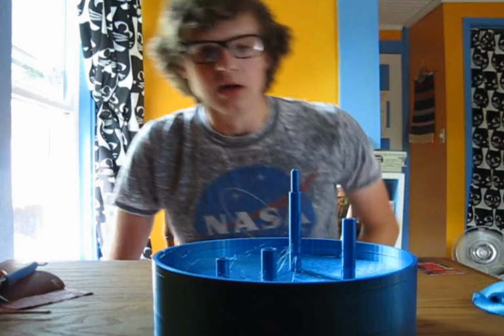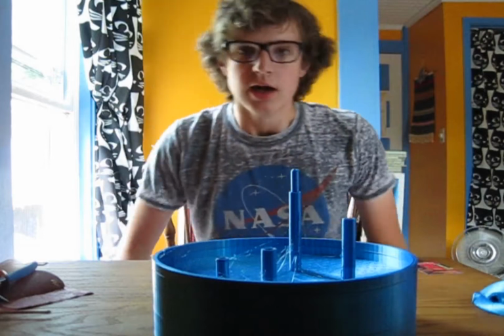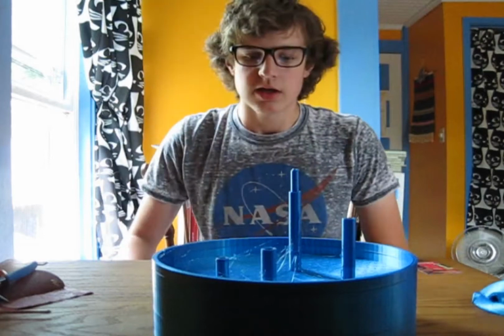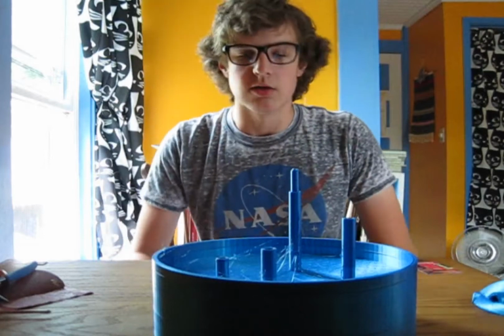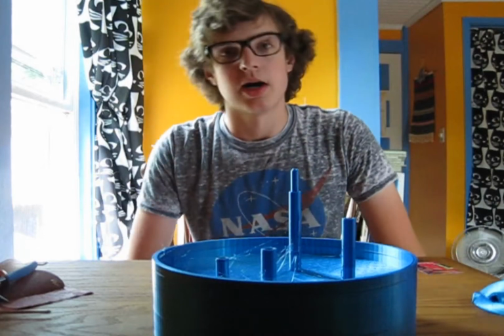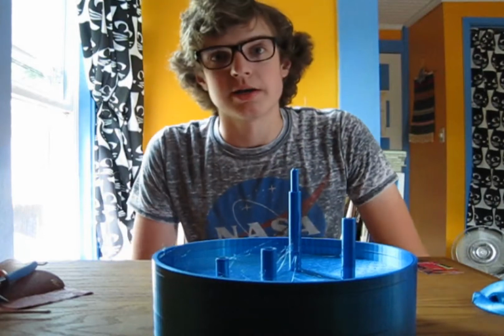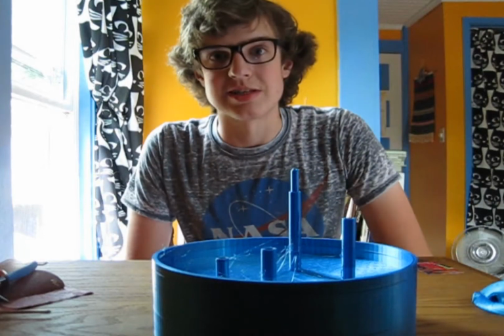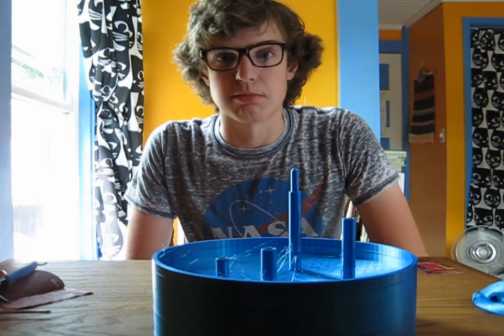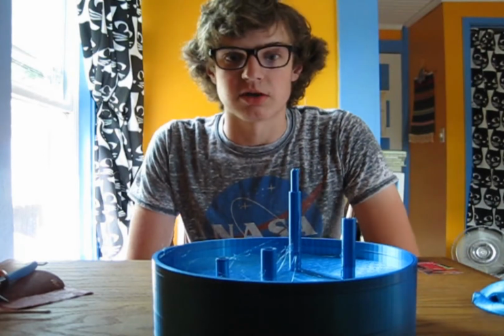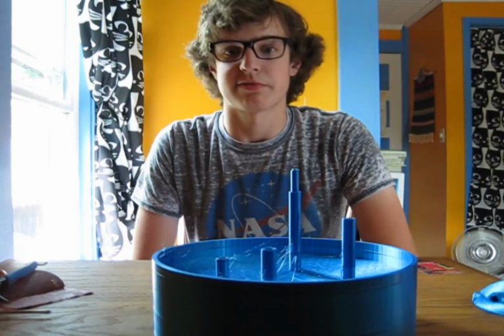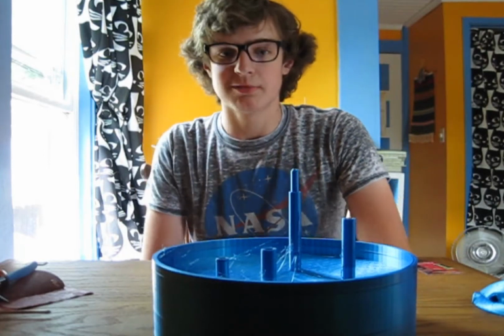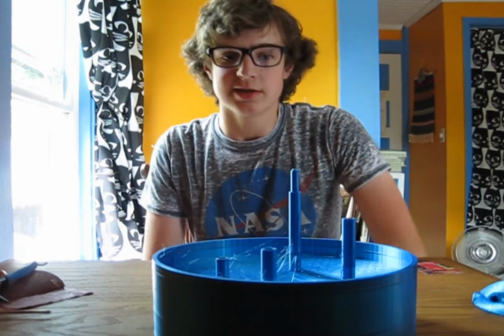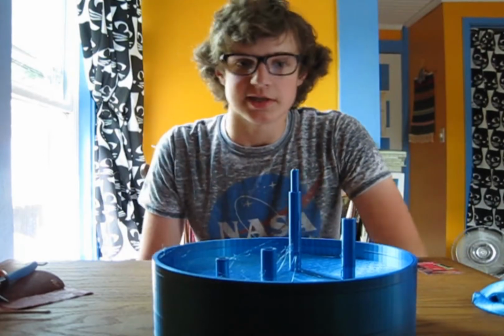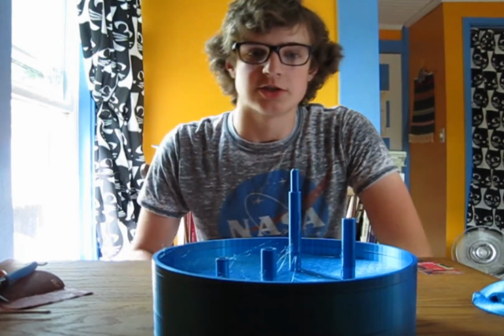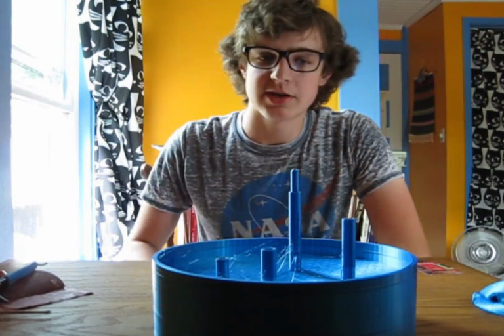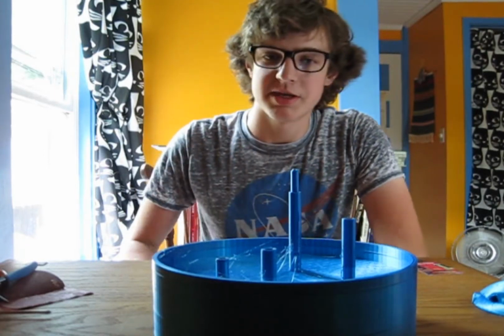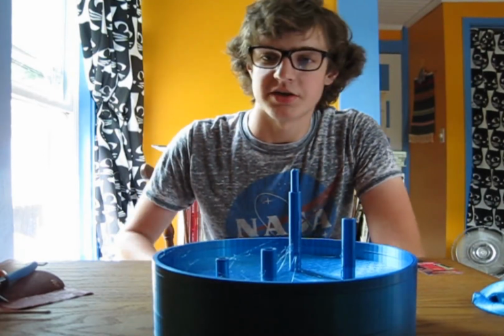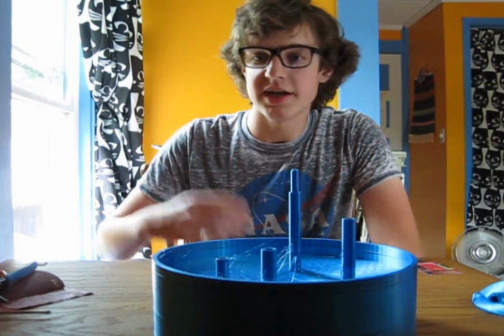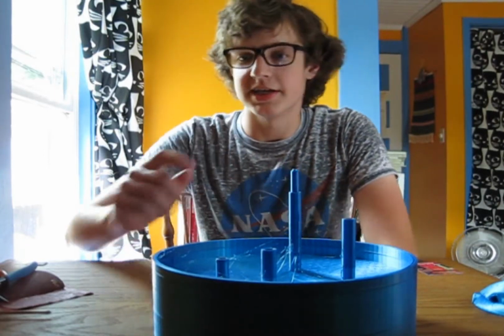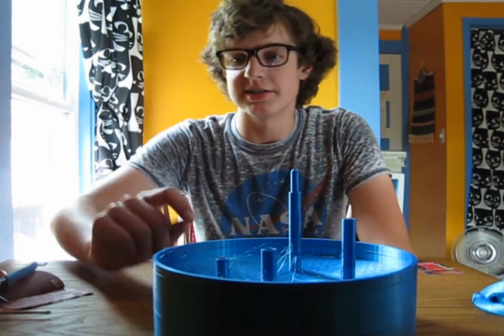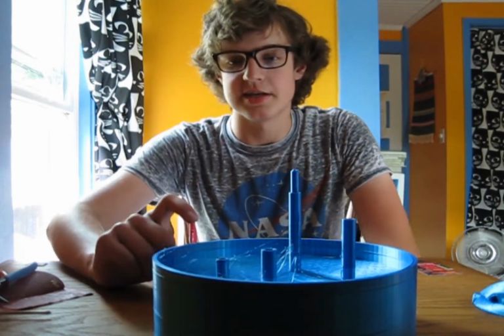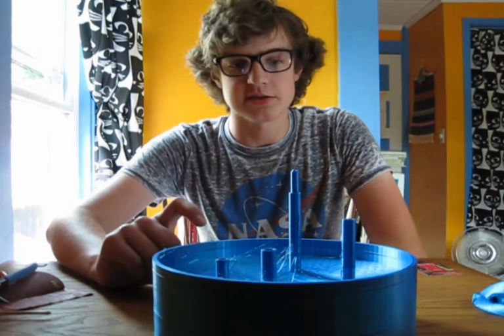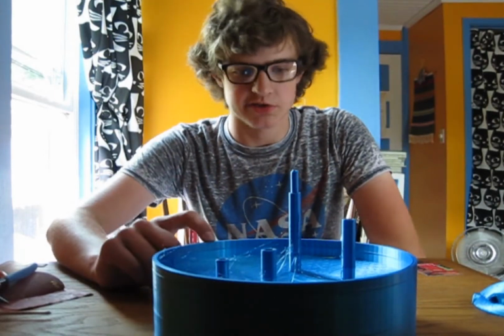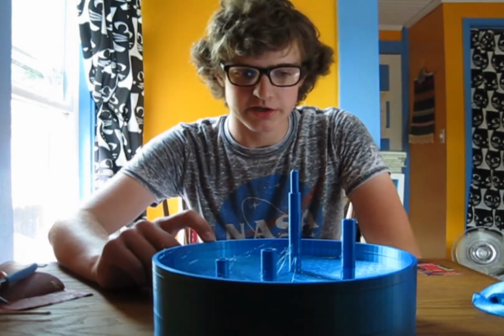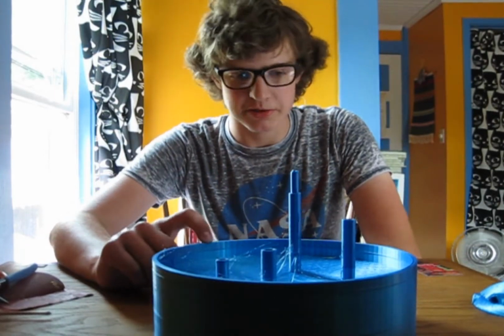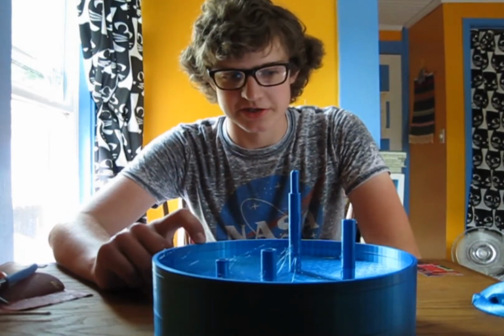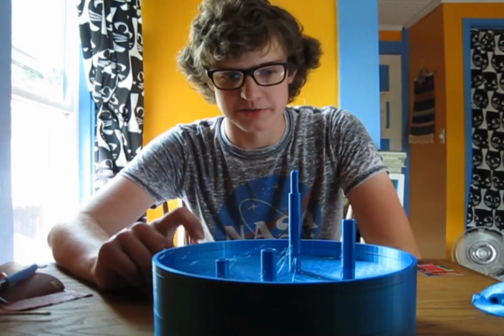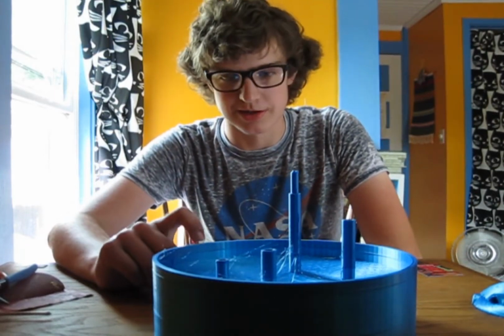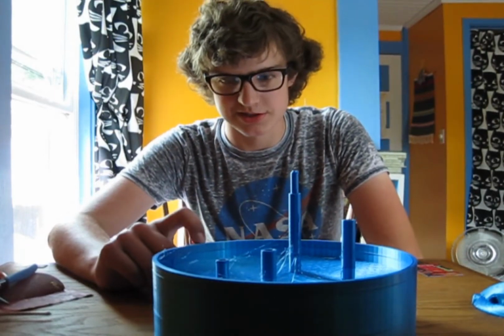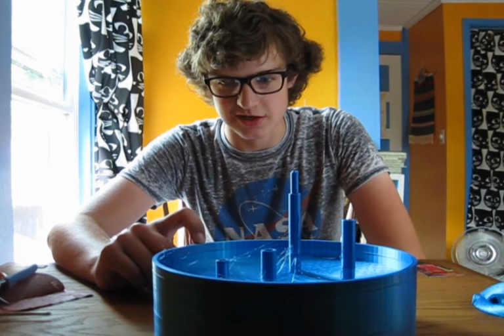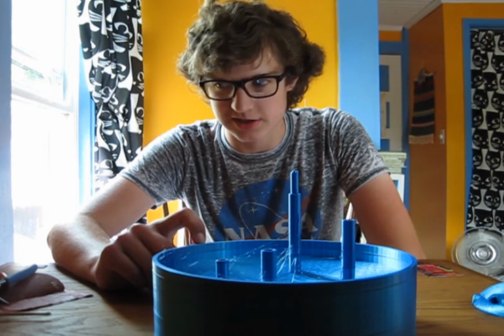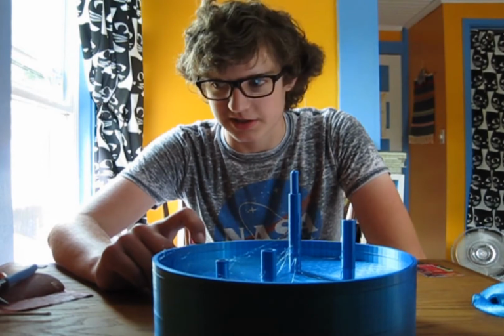Hello, I am the Seminar of Robots, and joining me today is this 3D-printed monstrosity.